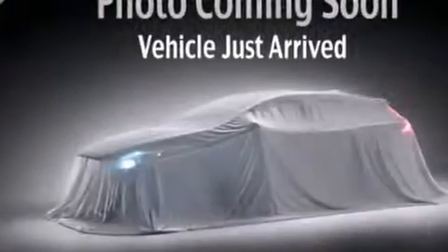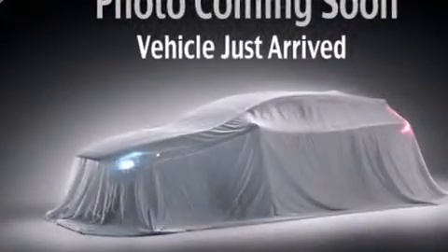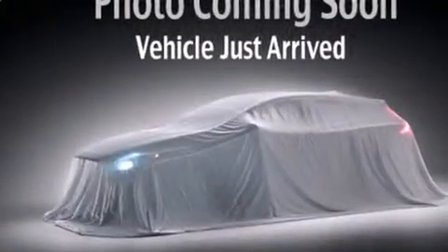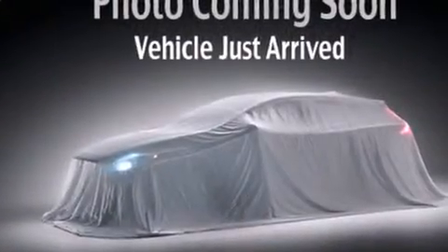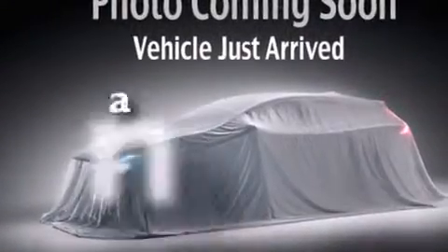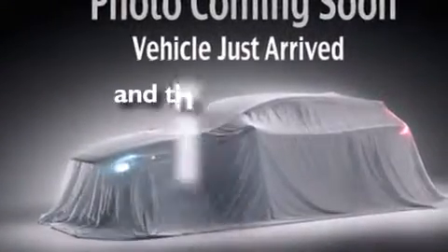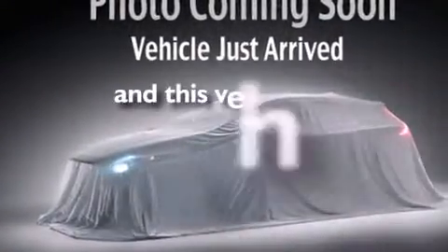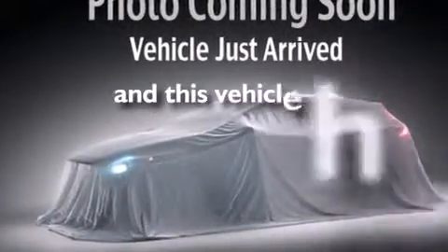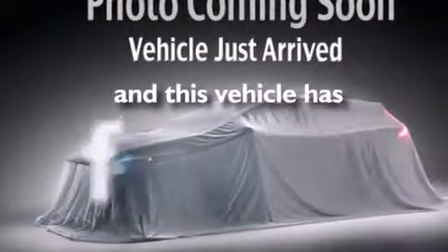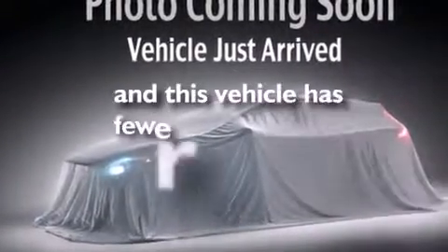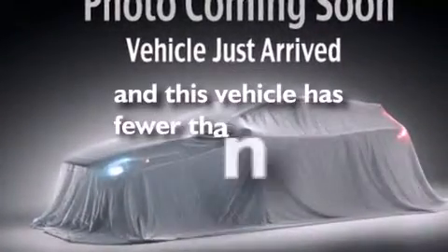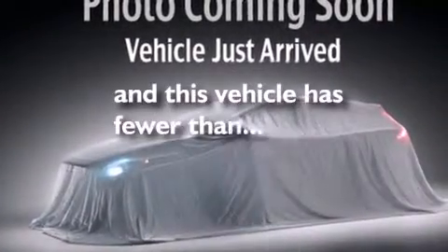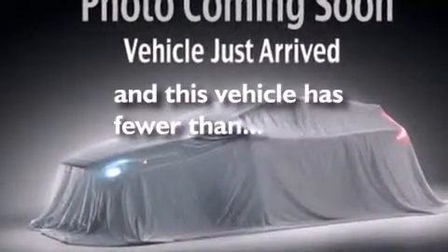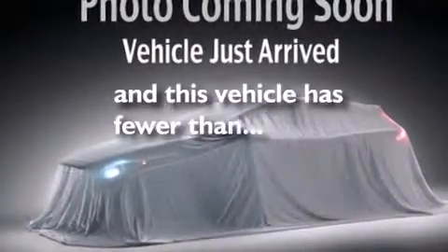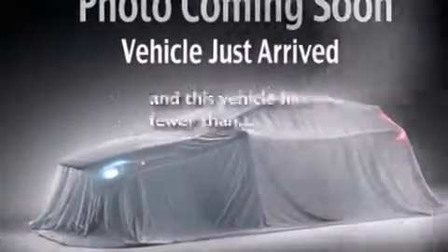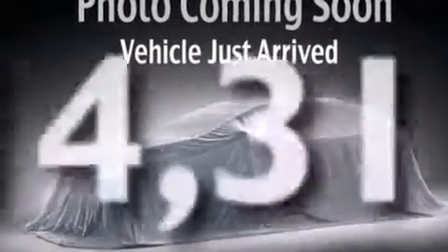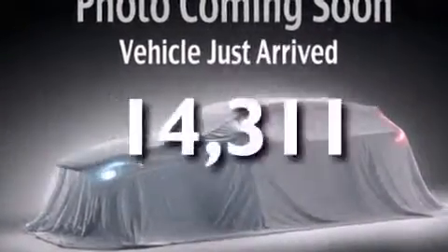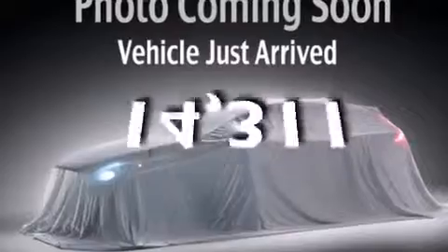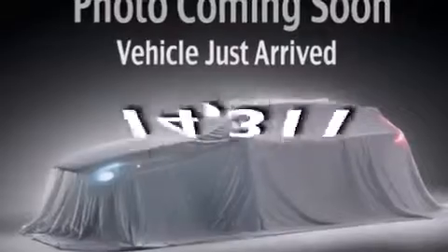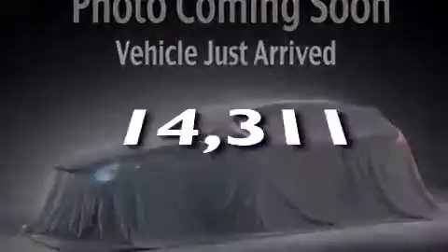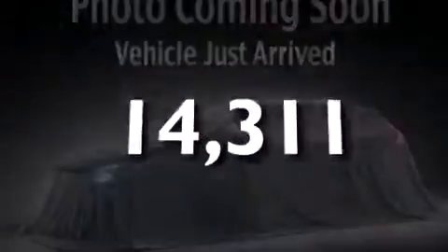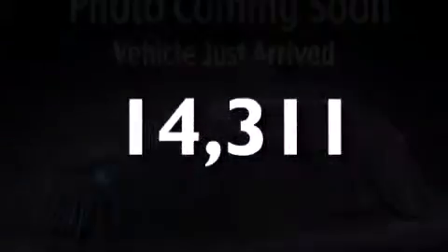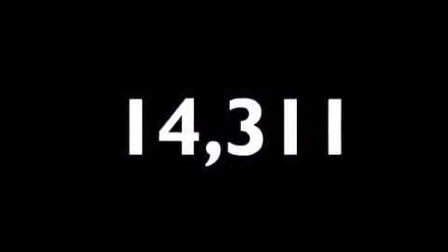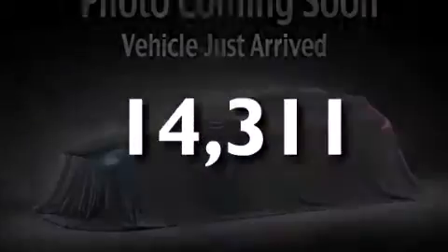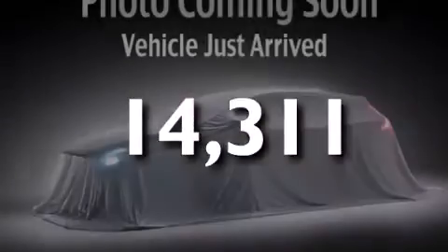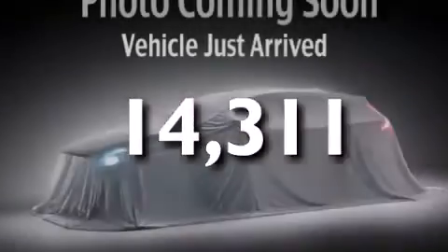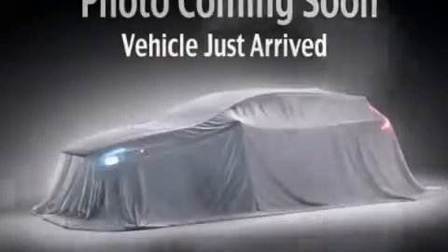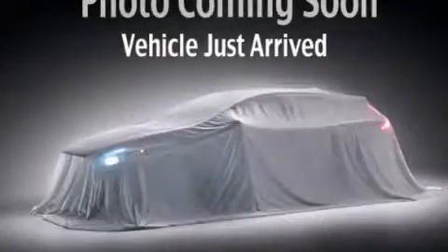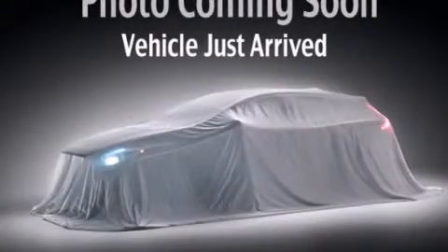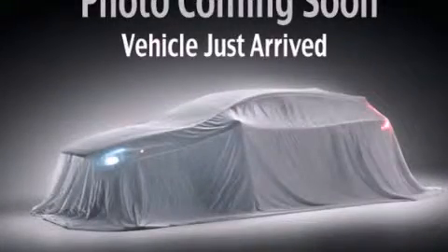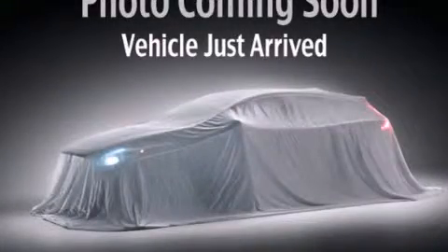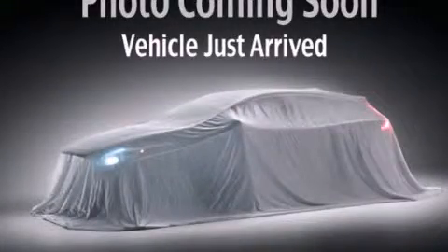This vehicle has fewer than 15,000 miles on the odometer. Contact us today to arrange your test drive.